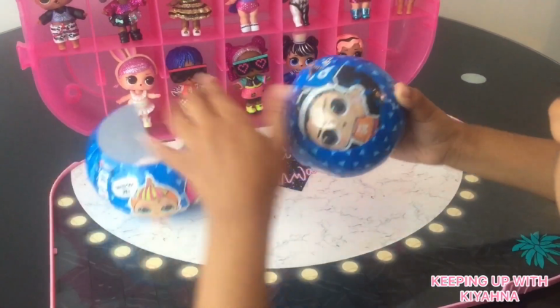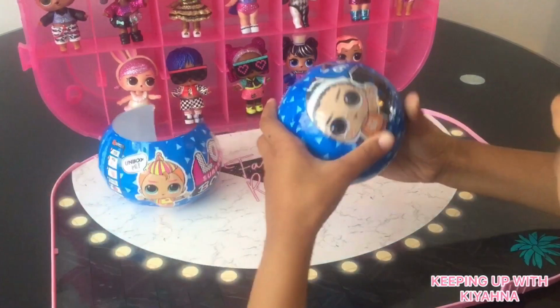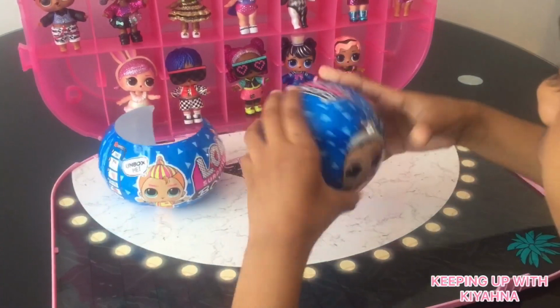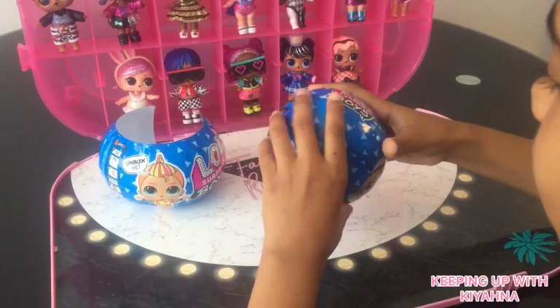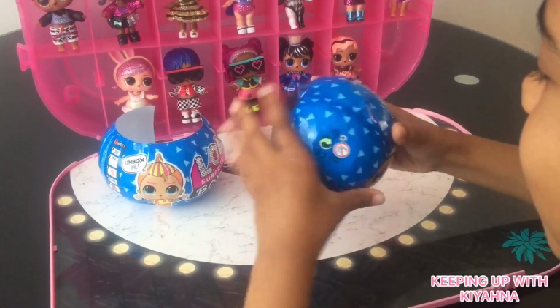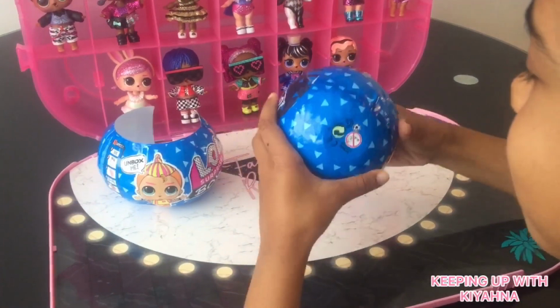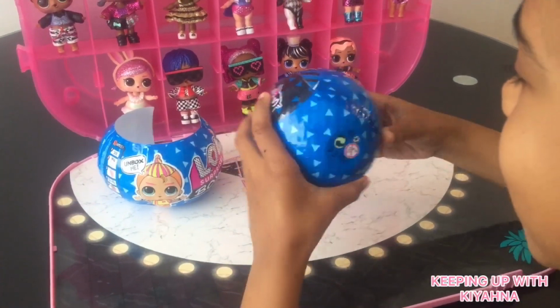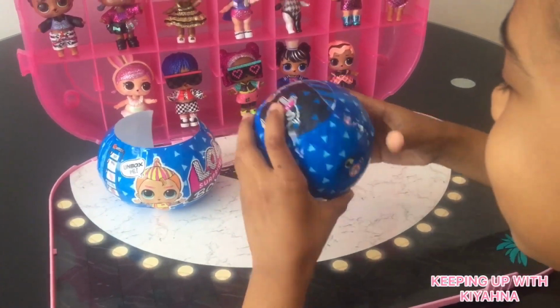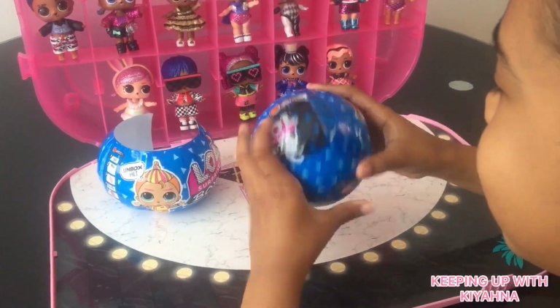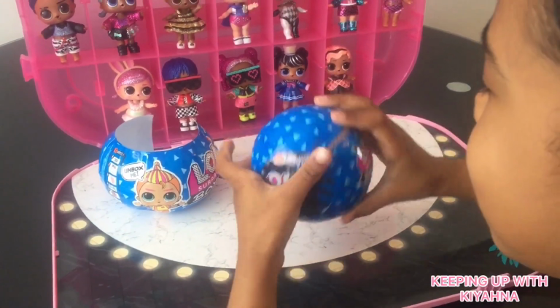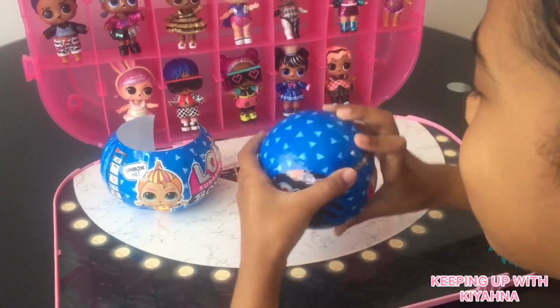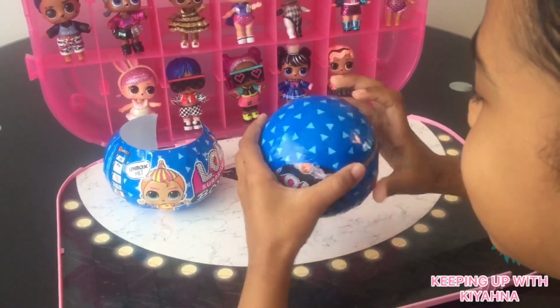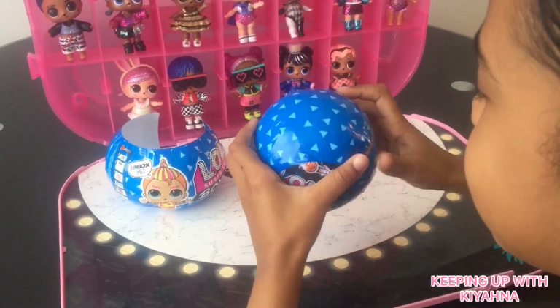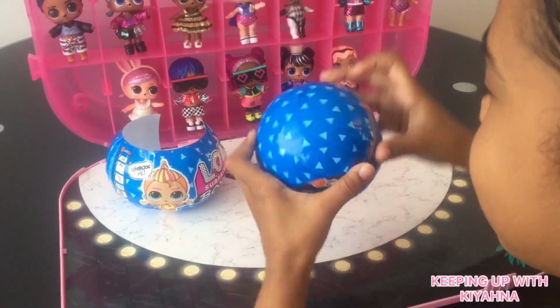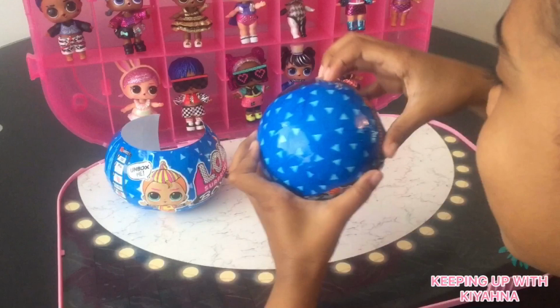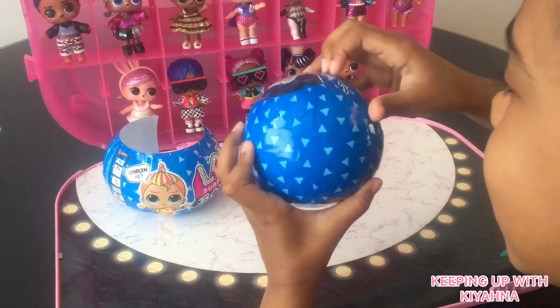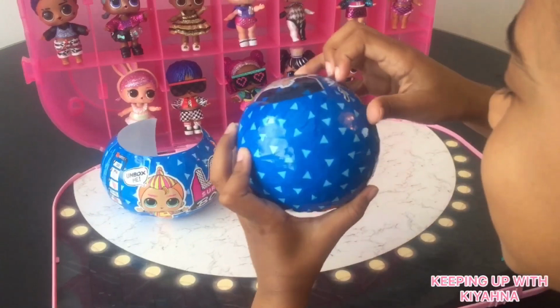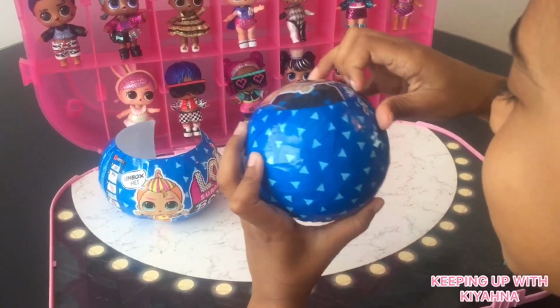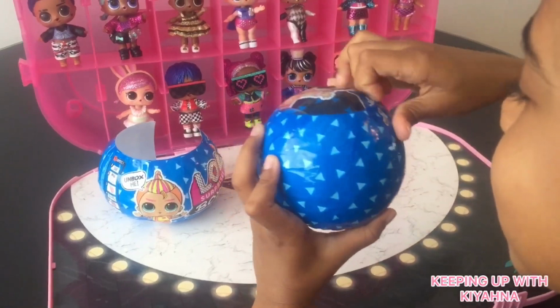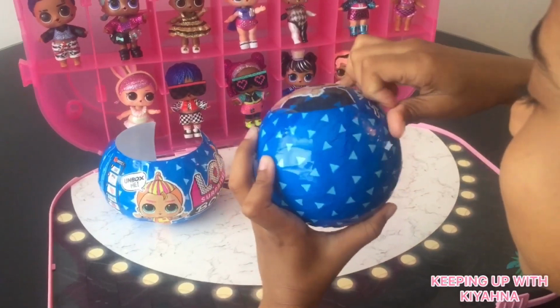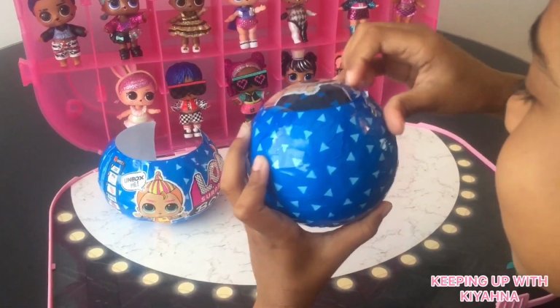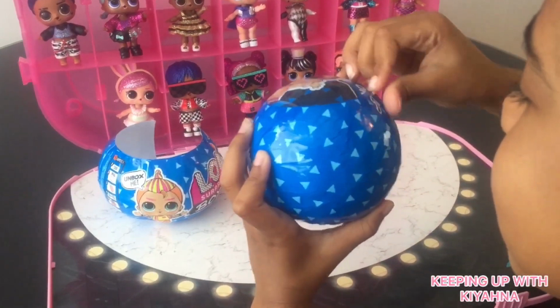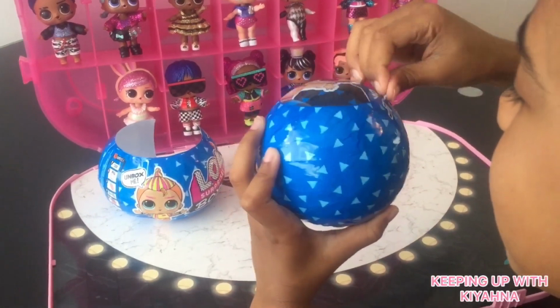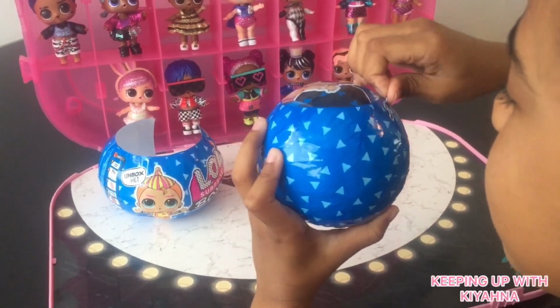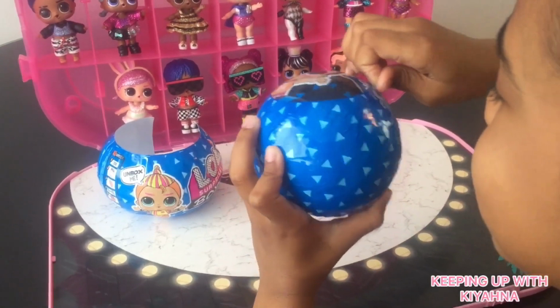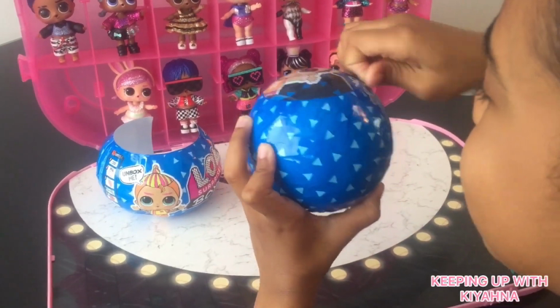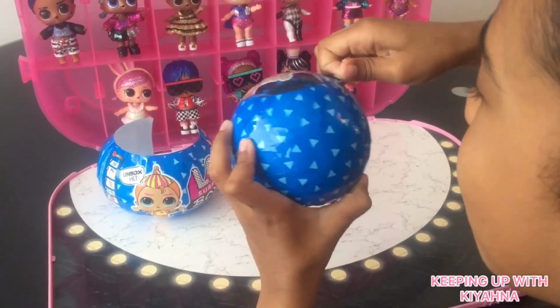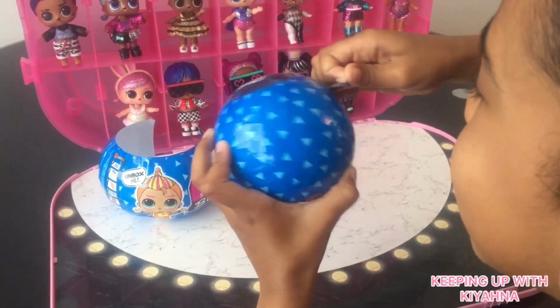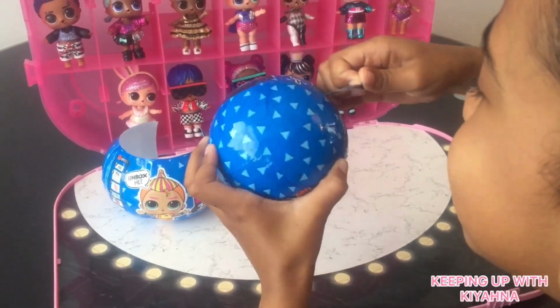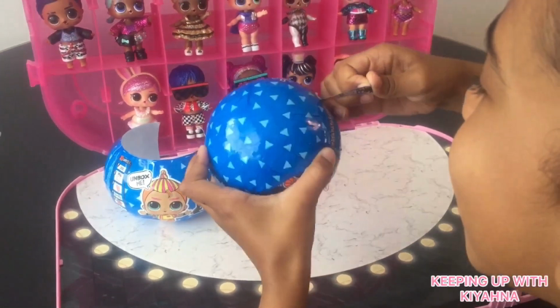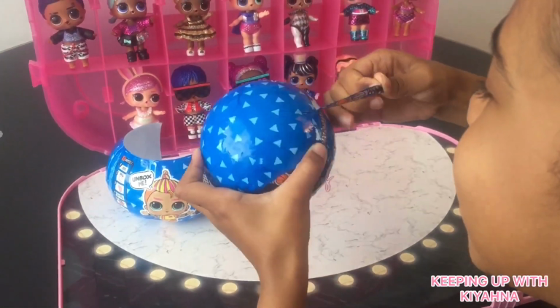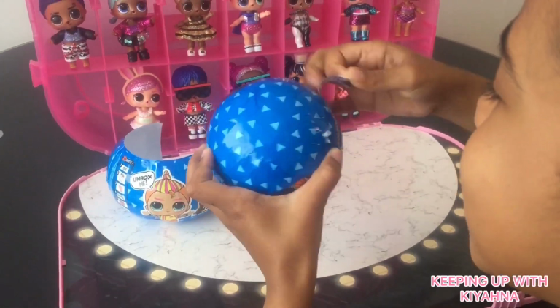I can't wait to see what's inside. I'm so excited!